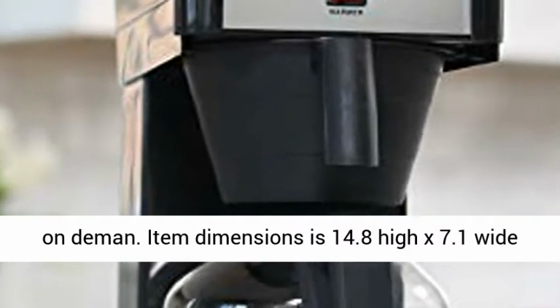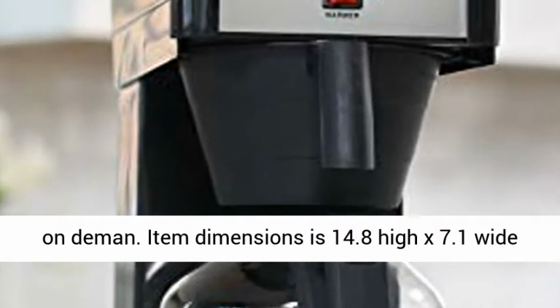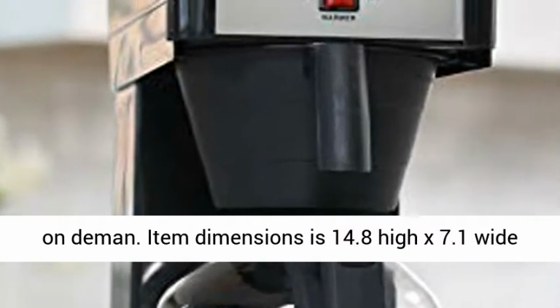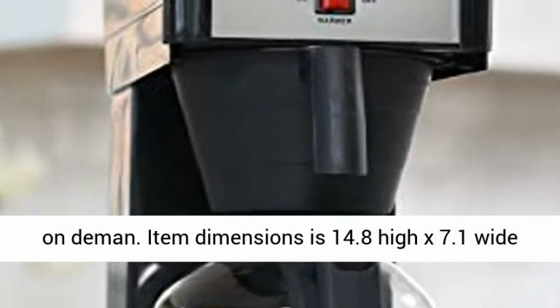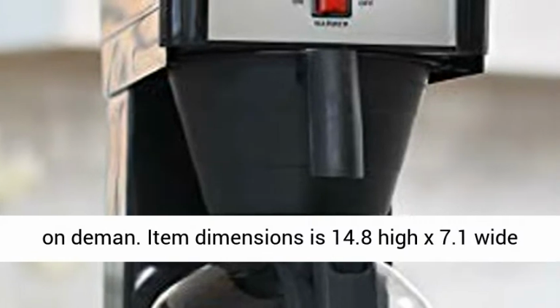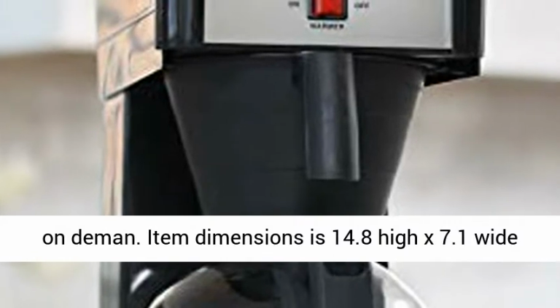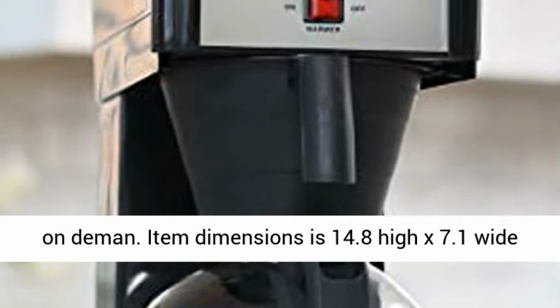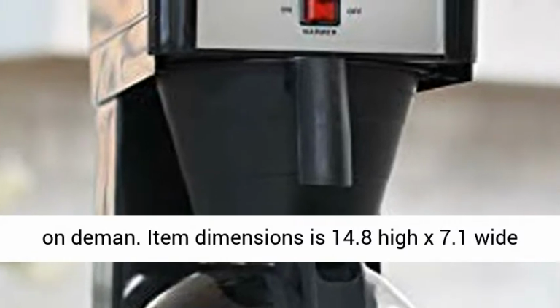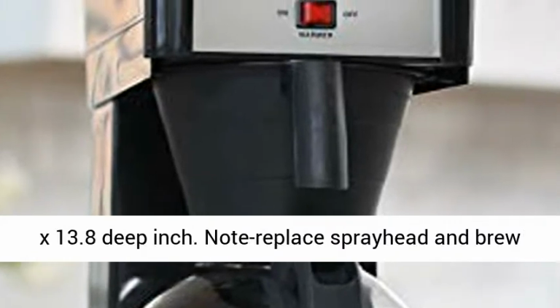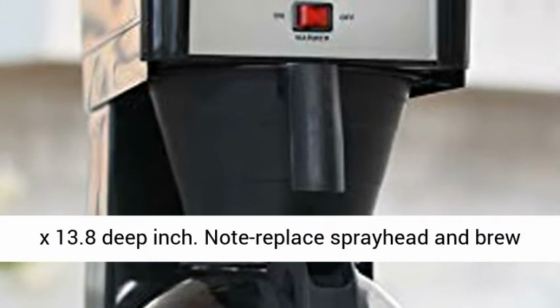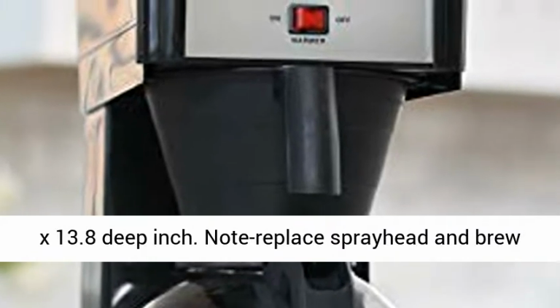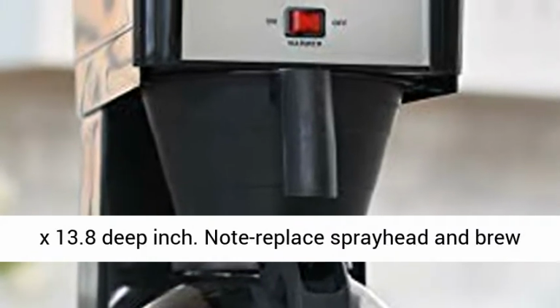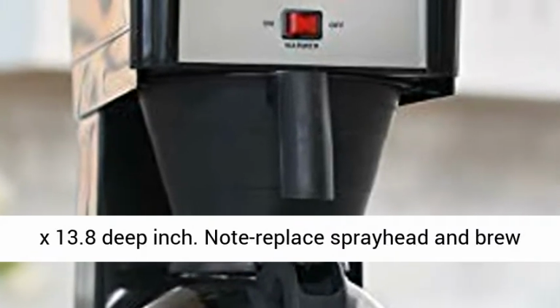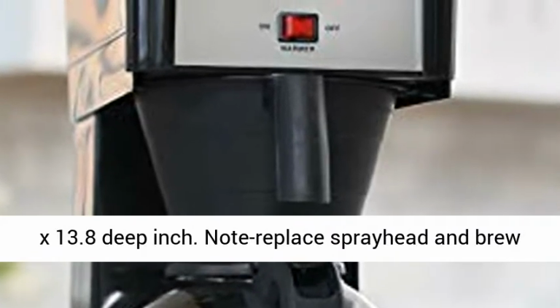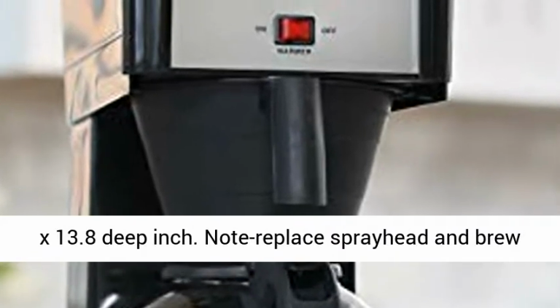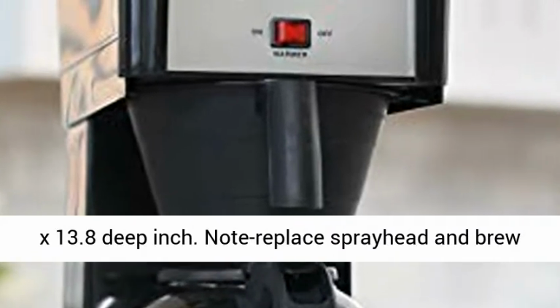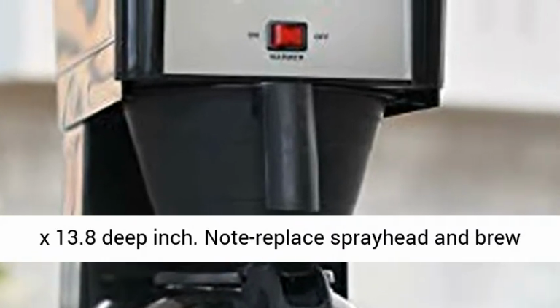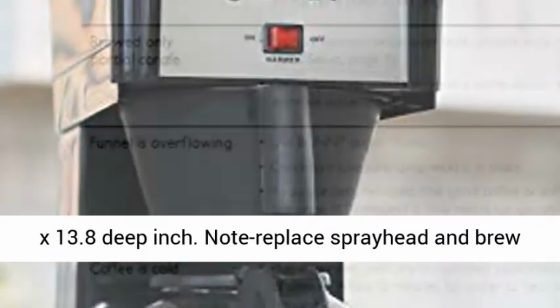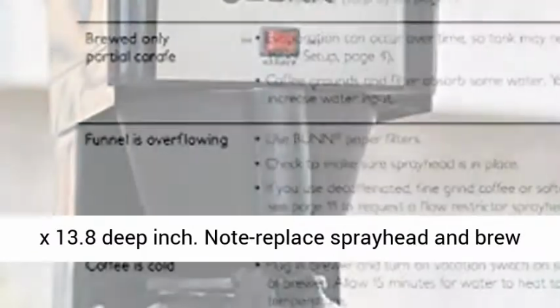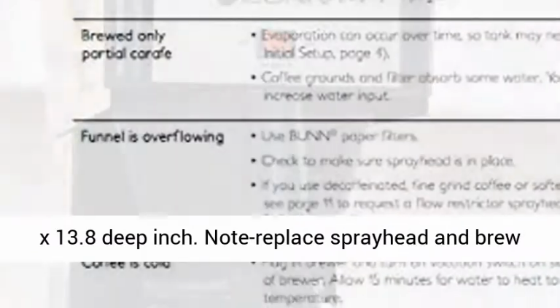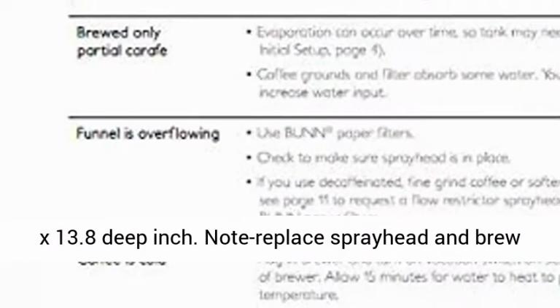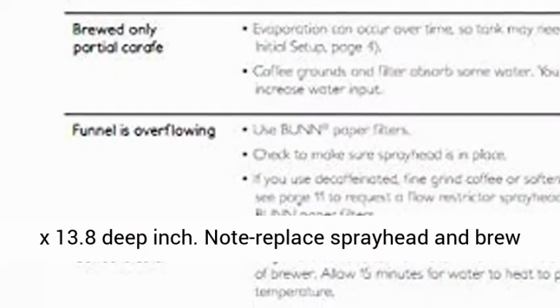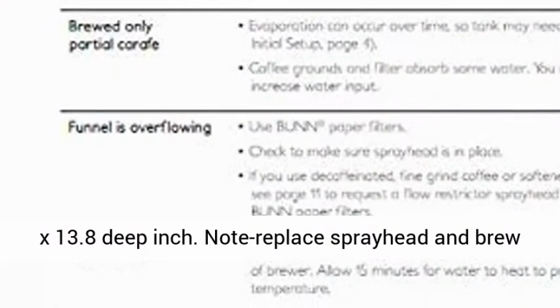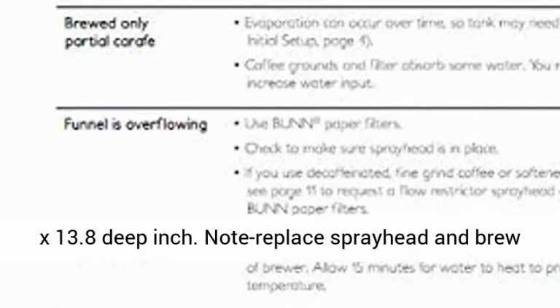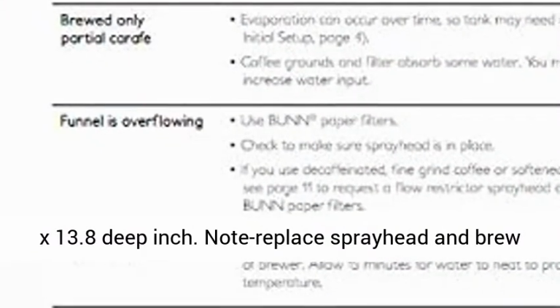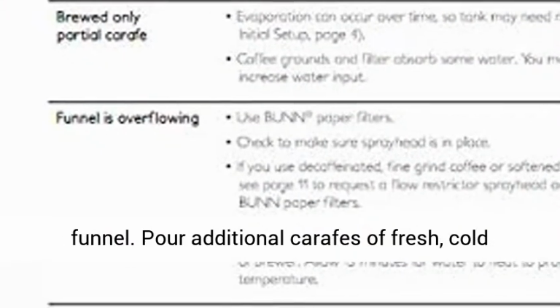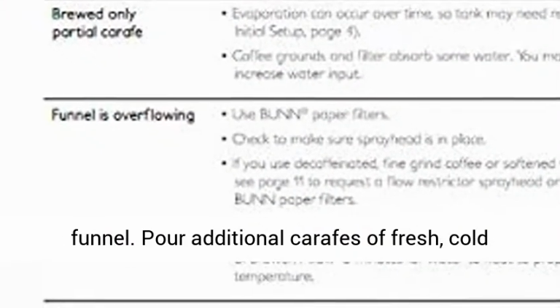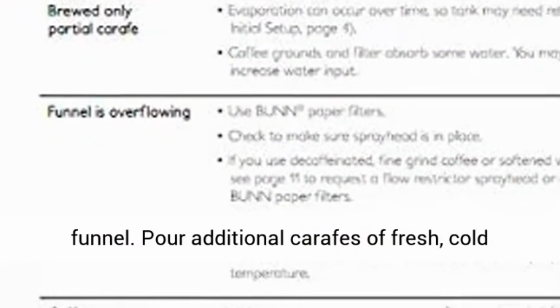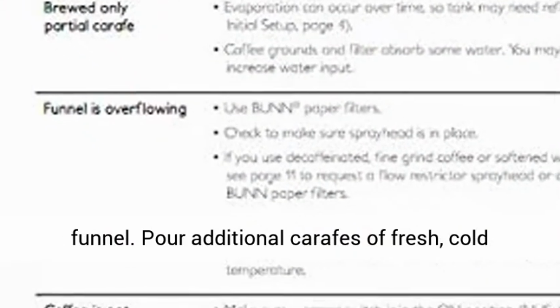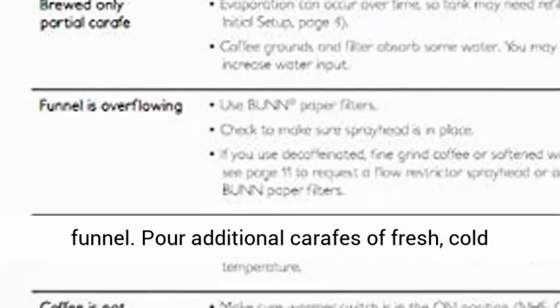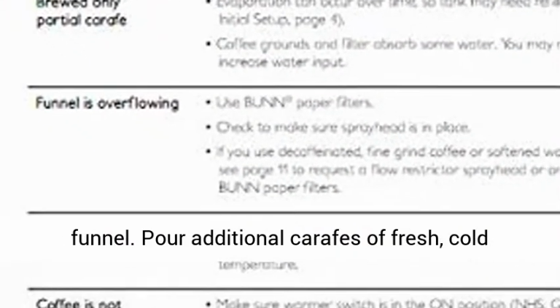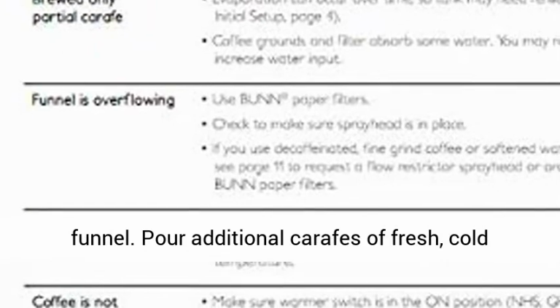Item dimensions: 14.8 inches high by 7.1 inches wide by 13.8 inches deep.